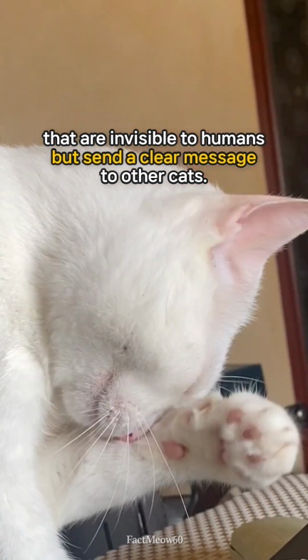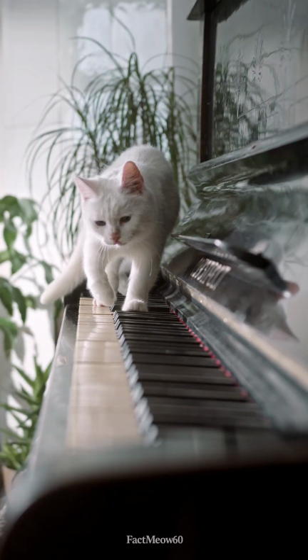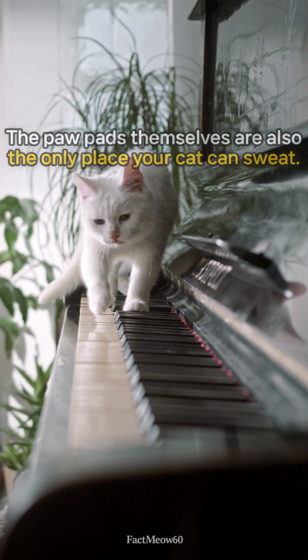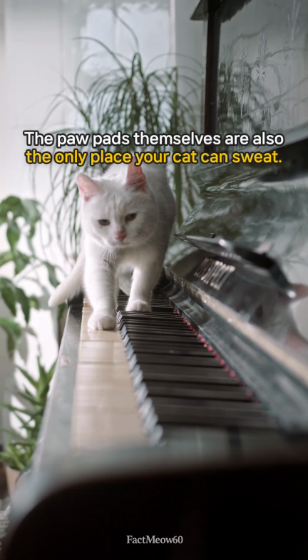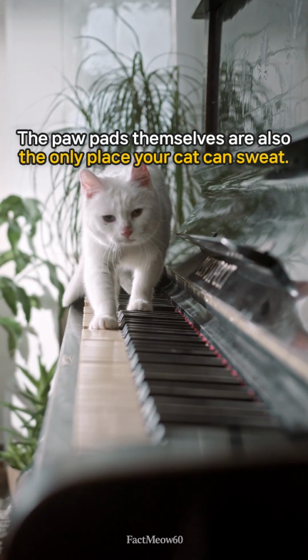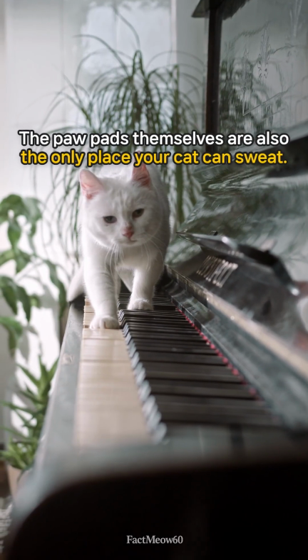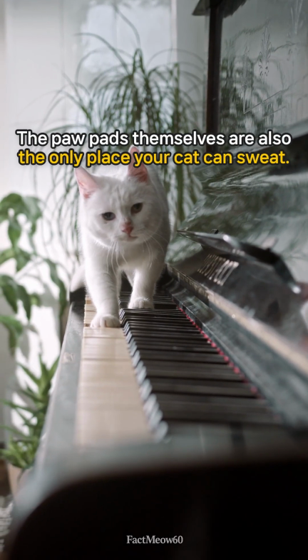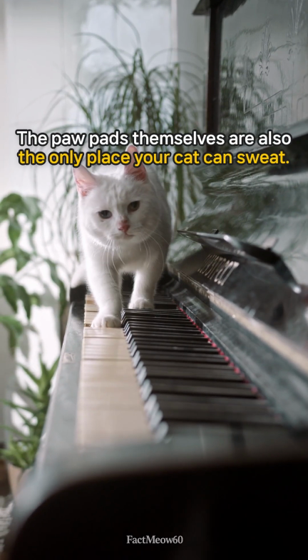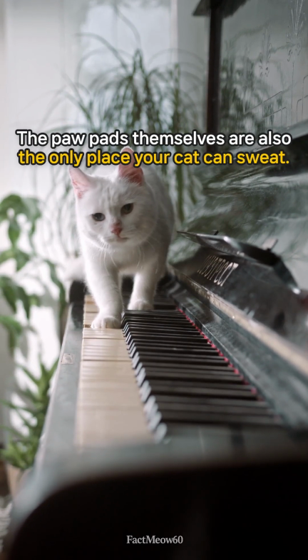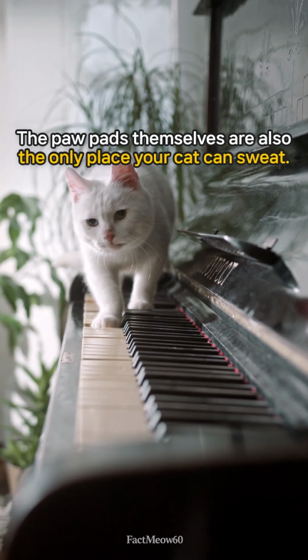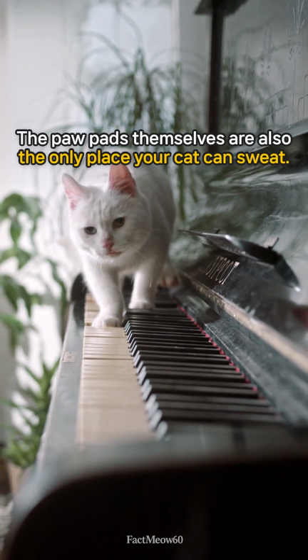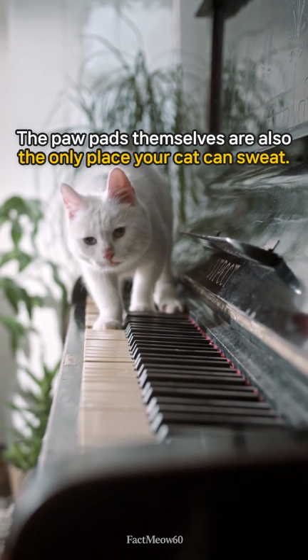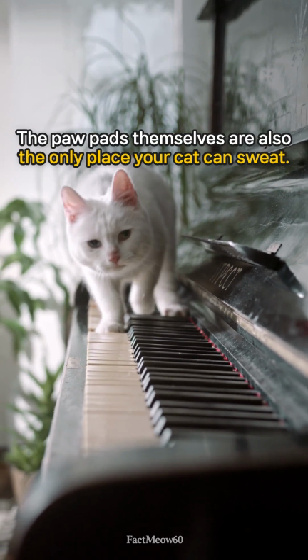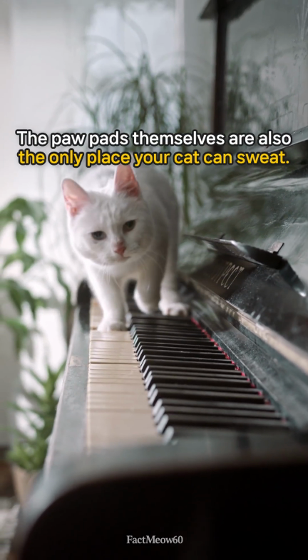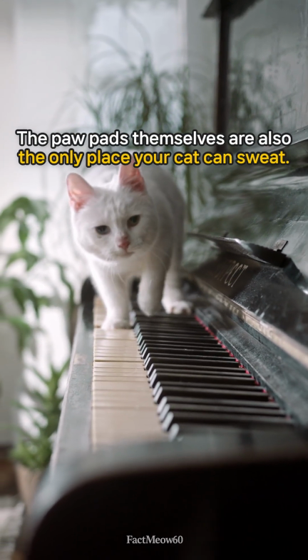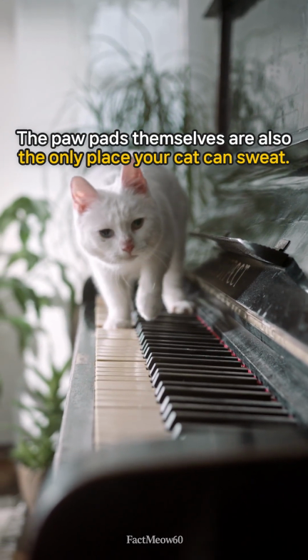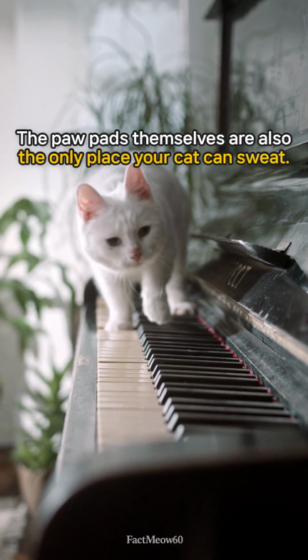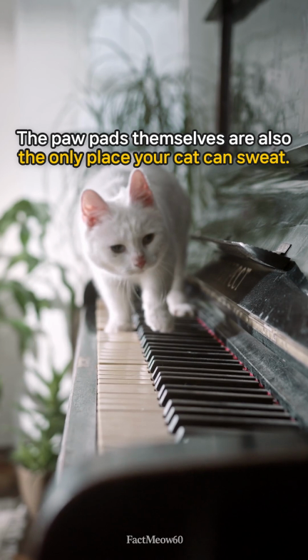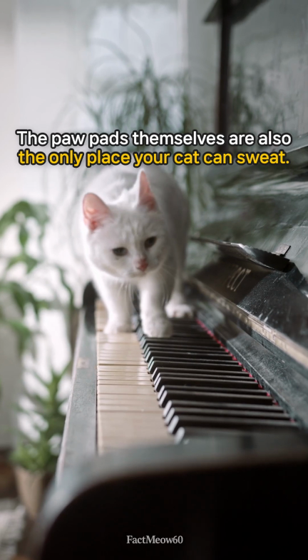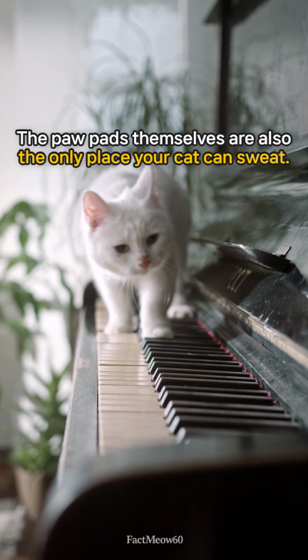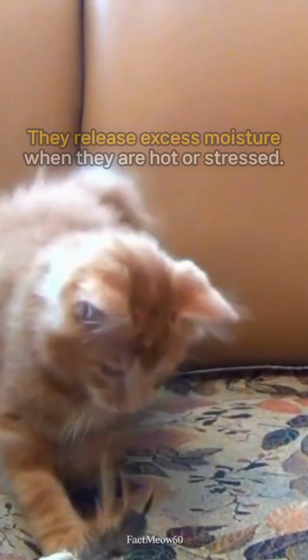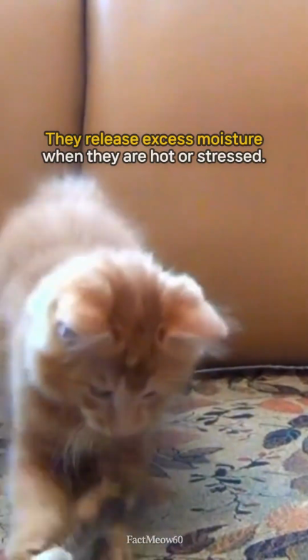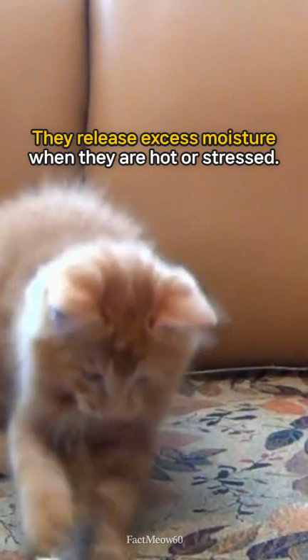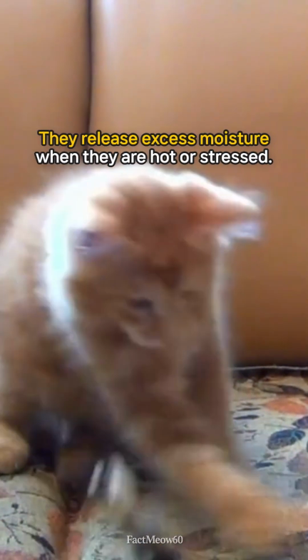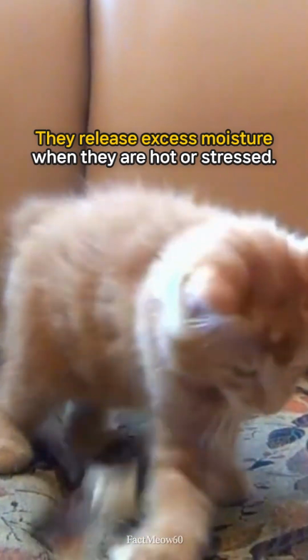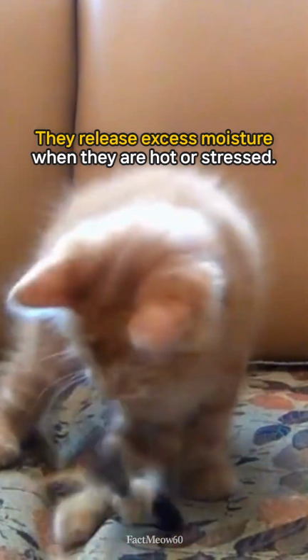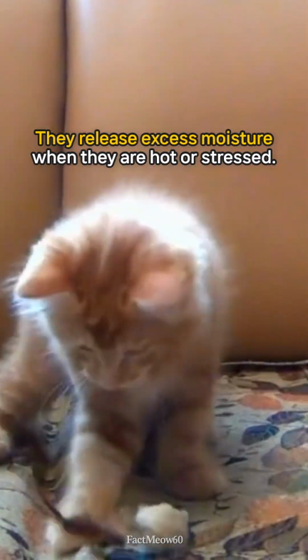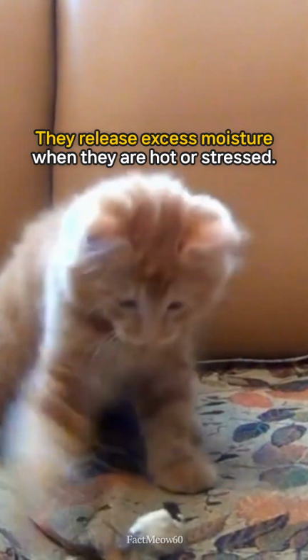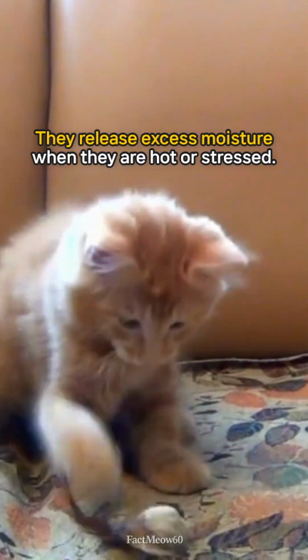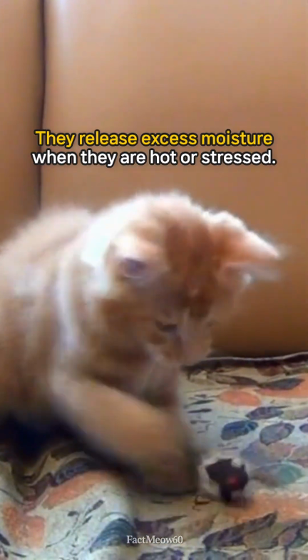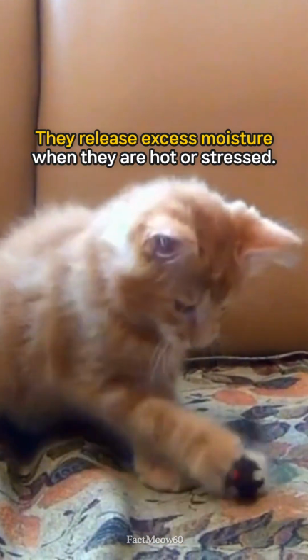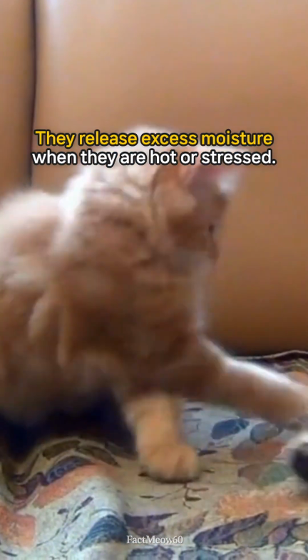The paw pads themselves are also the only place your cat can sweat. They release excess moisture when they are hot or stressed.